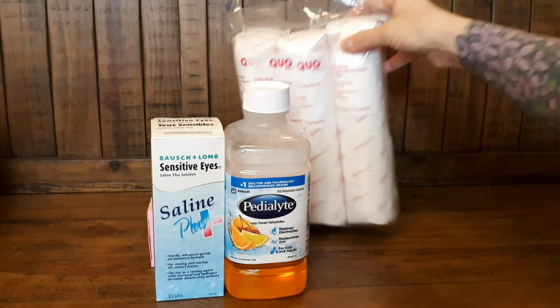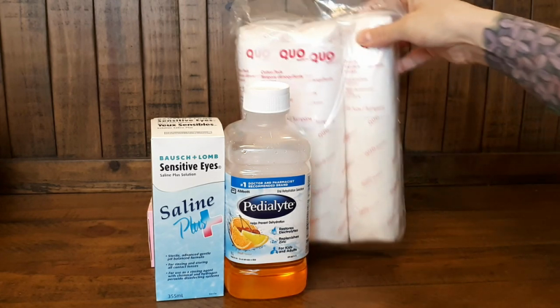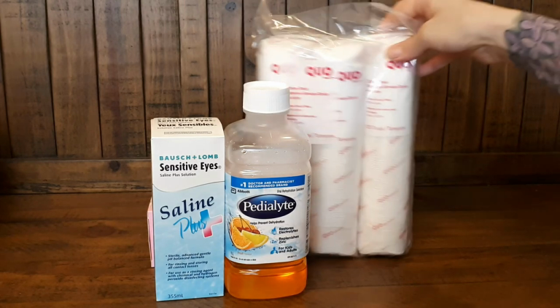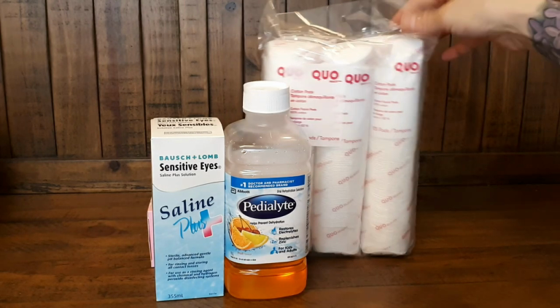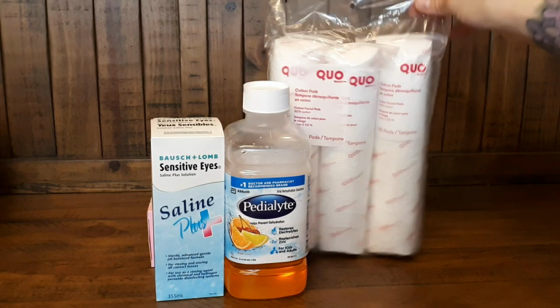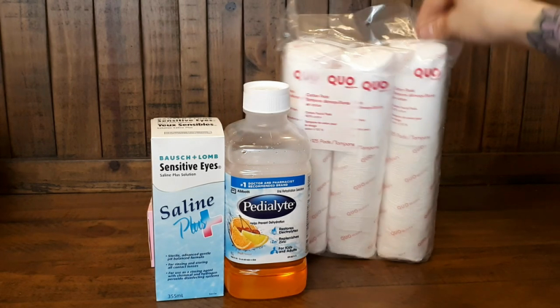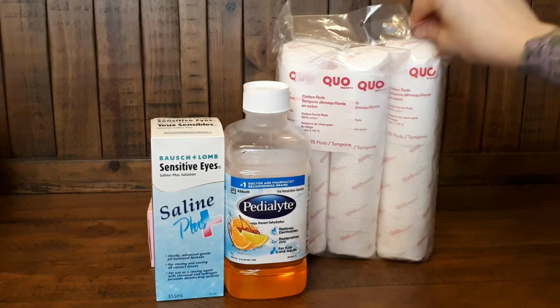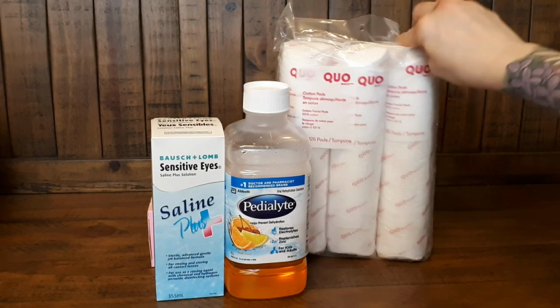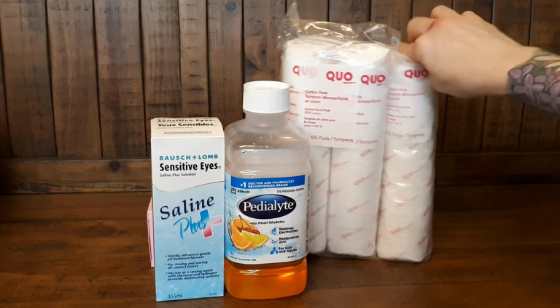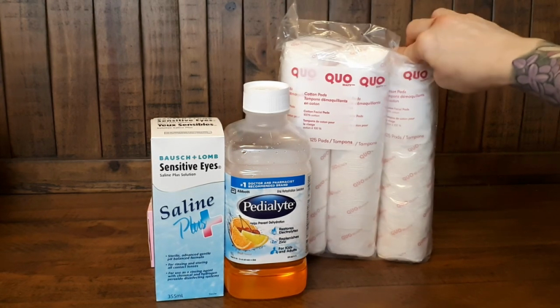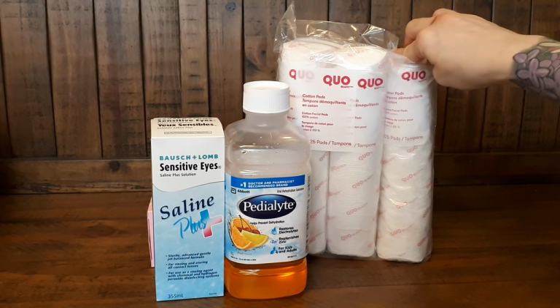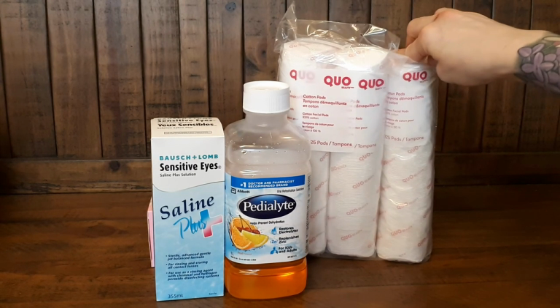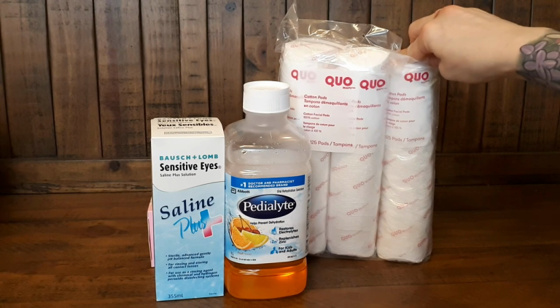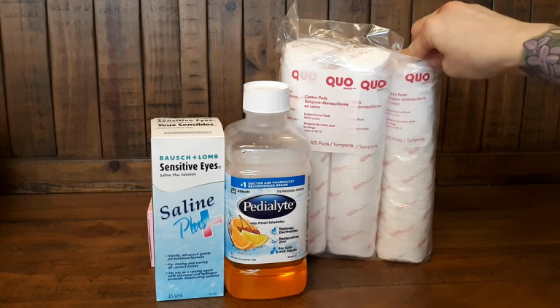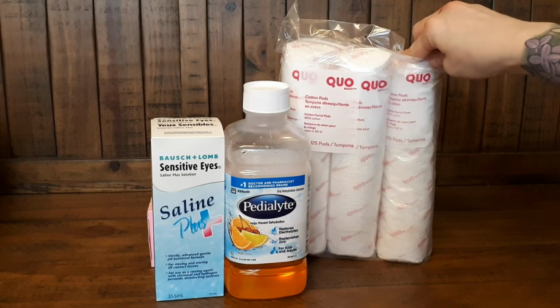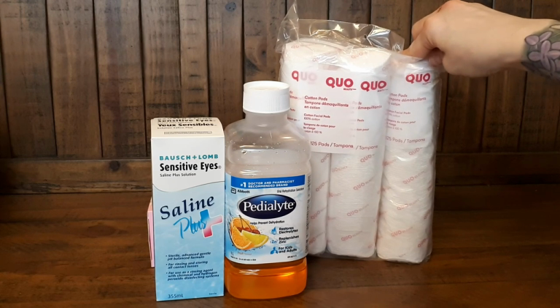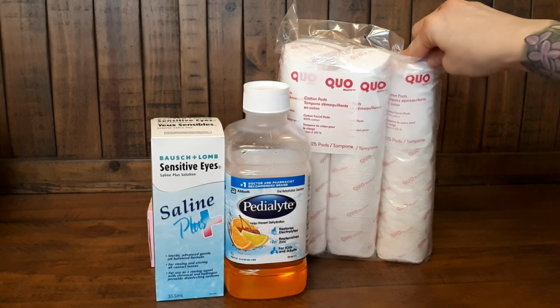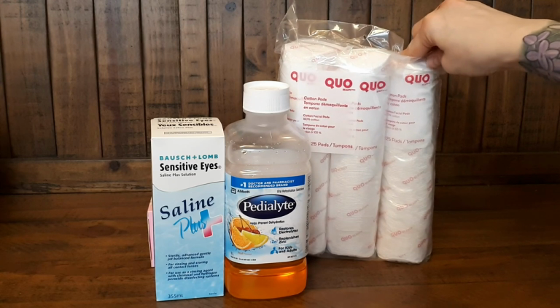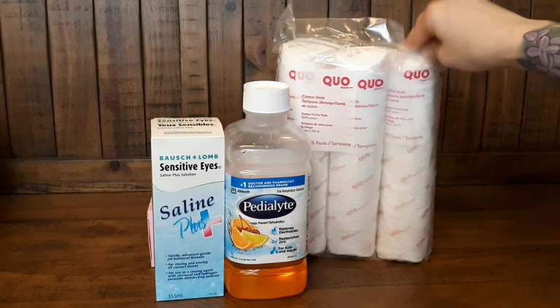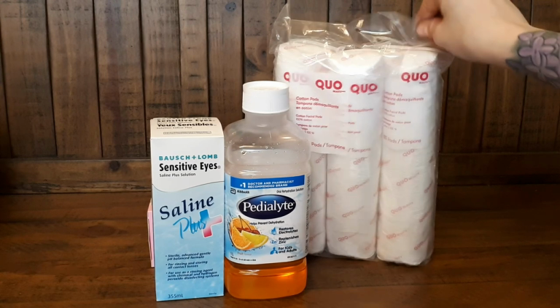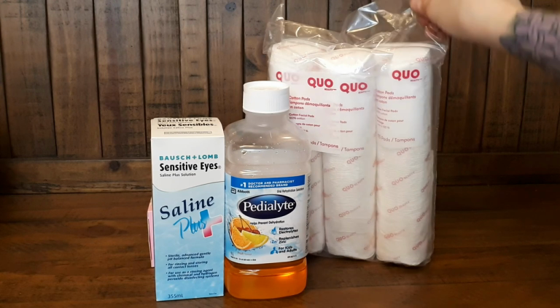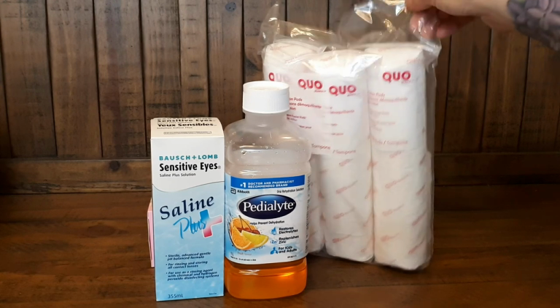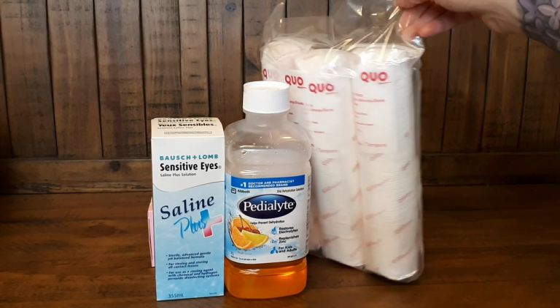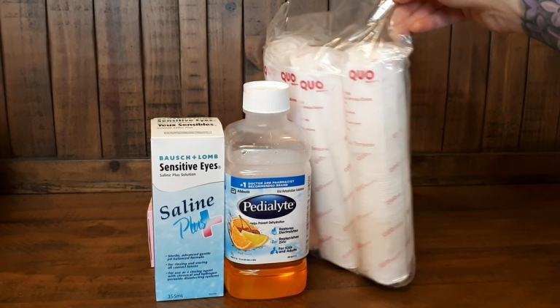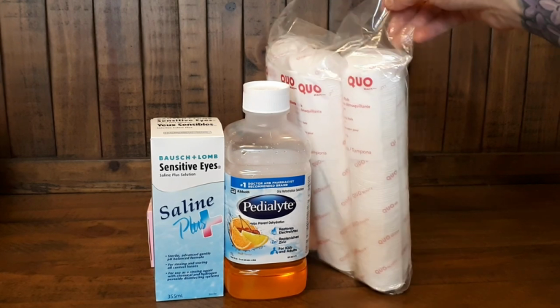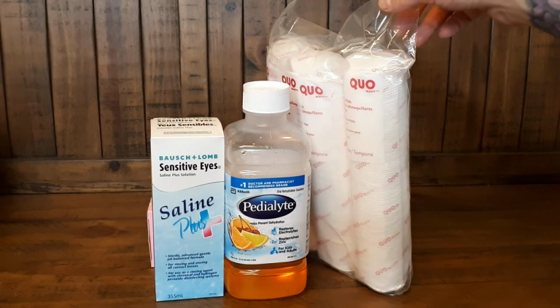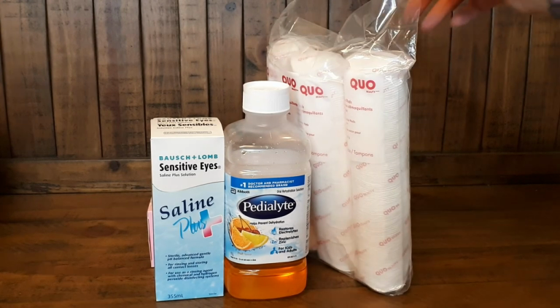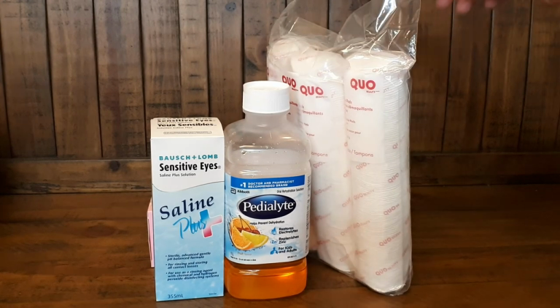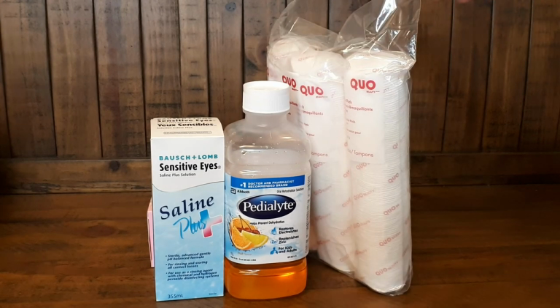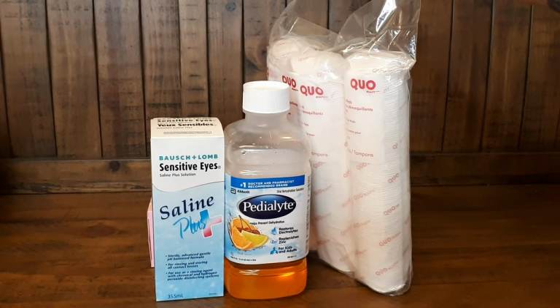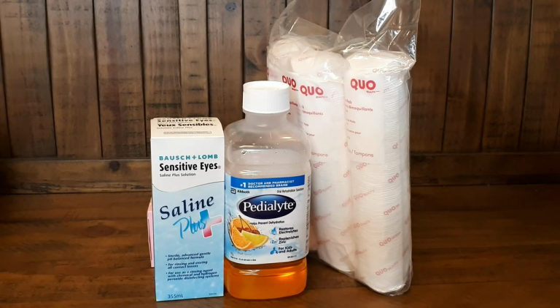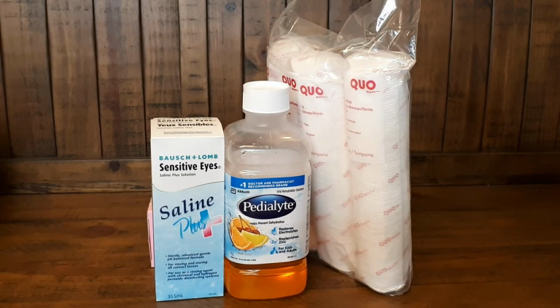And then I also picked up these little cotton round pads. I've used a ton of these too.